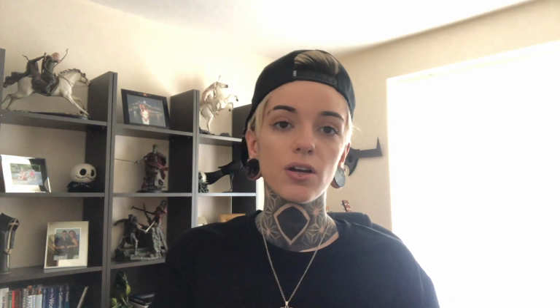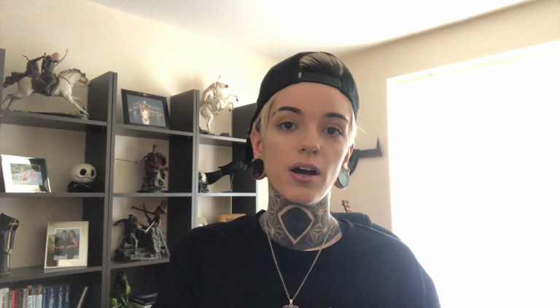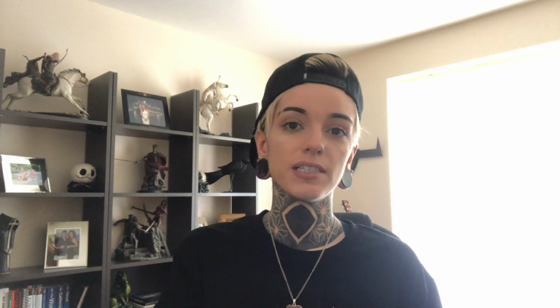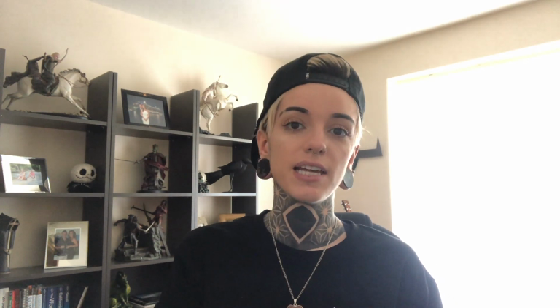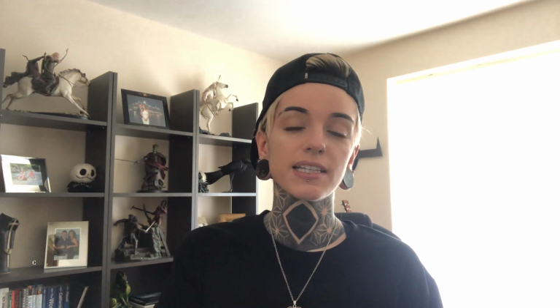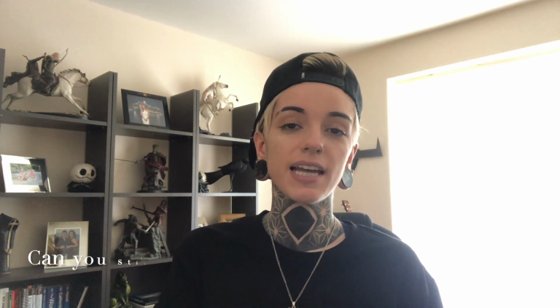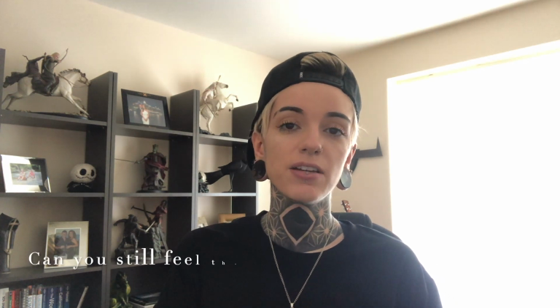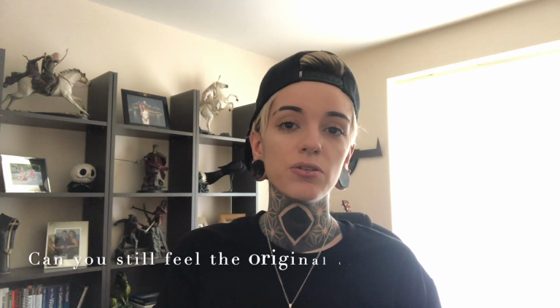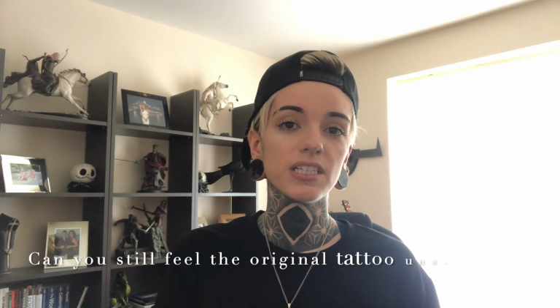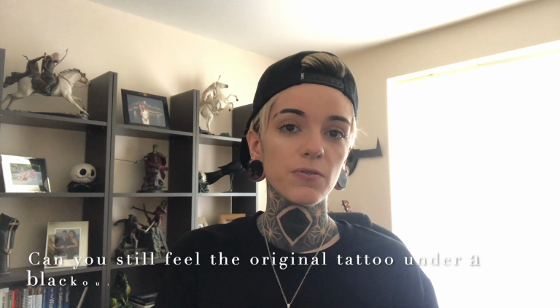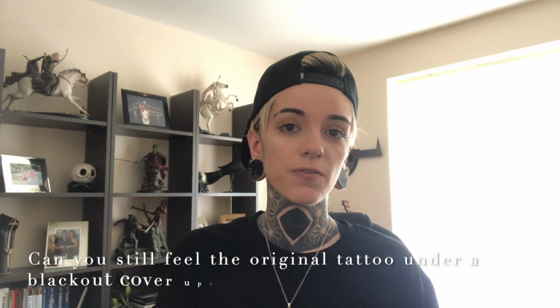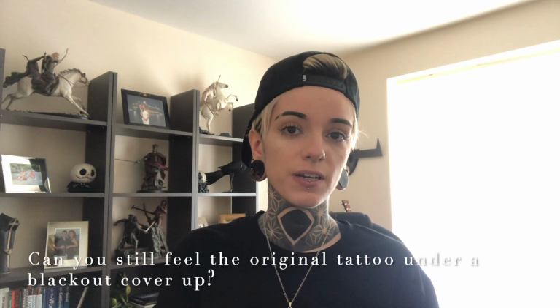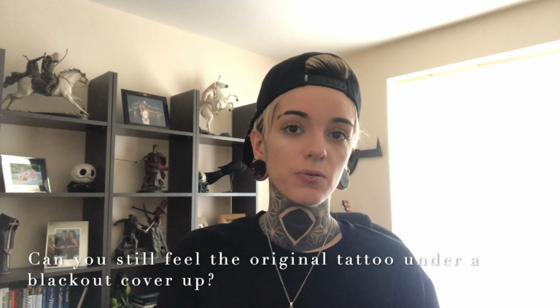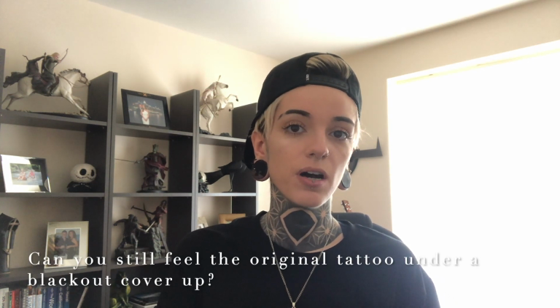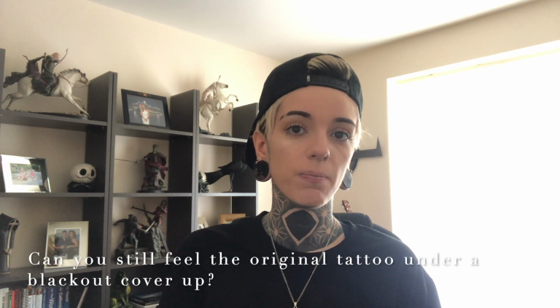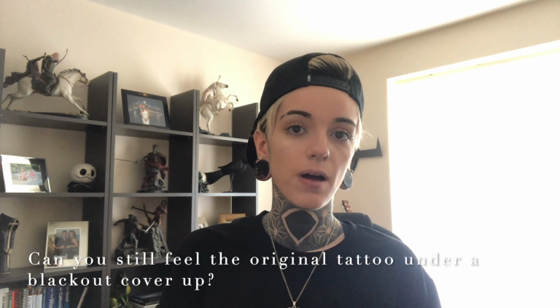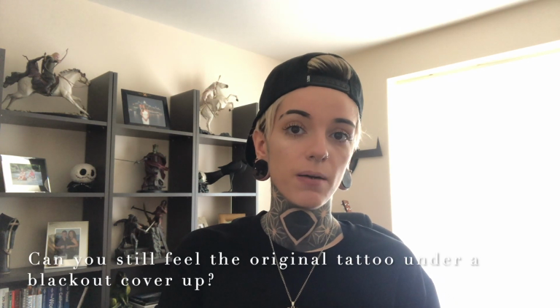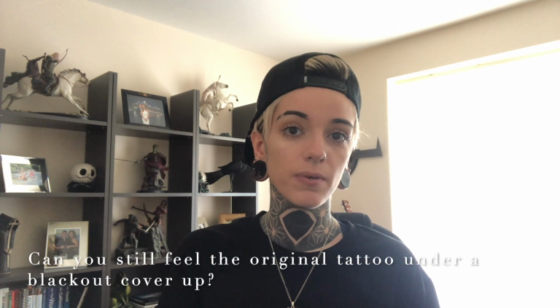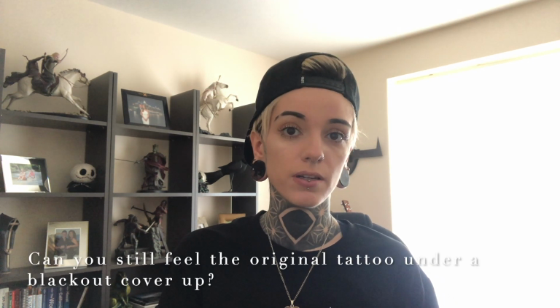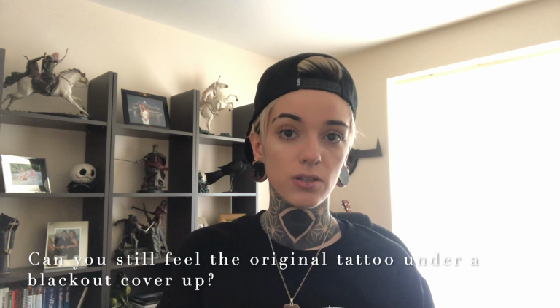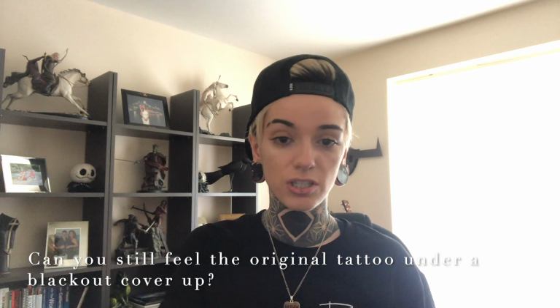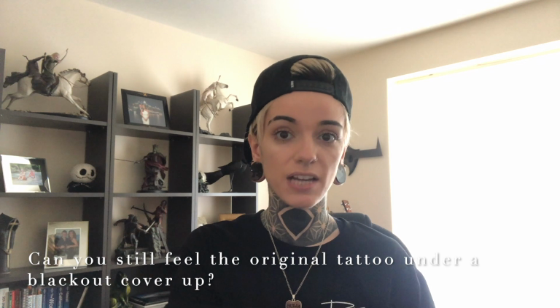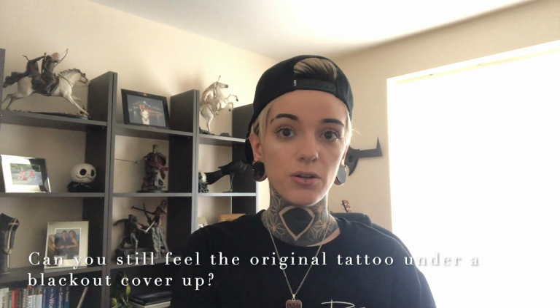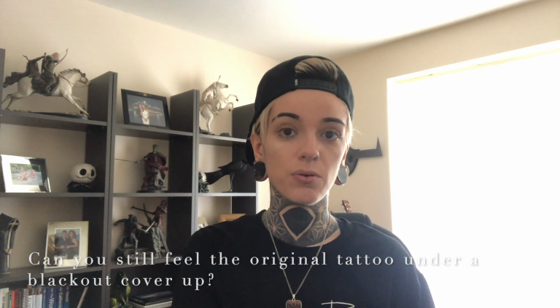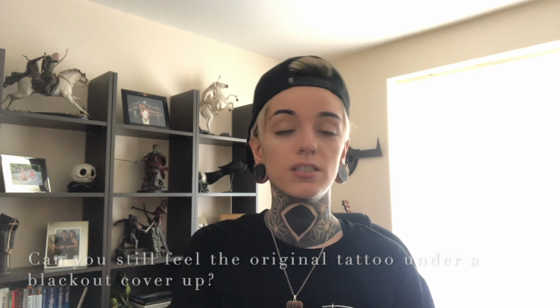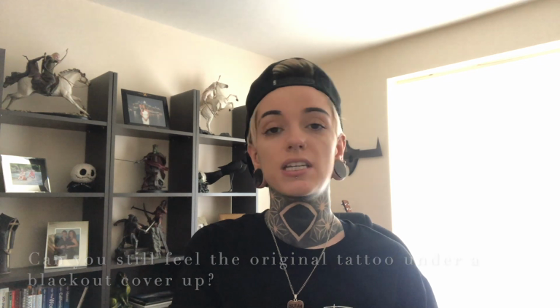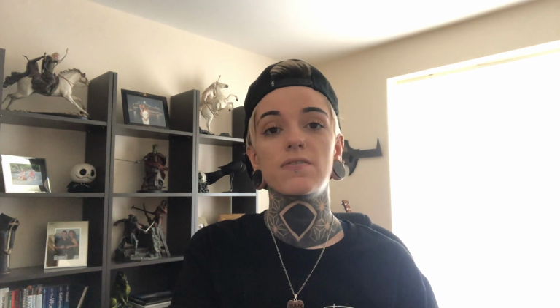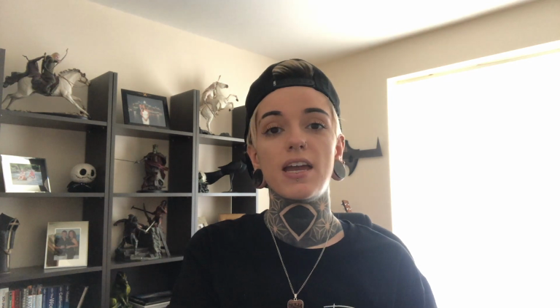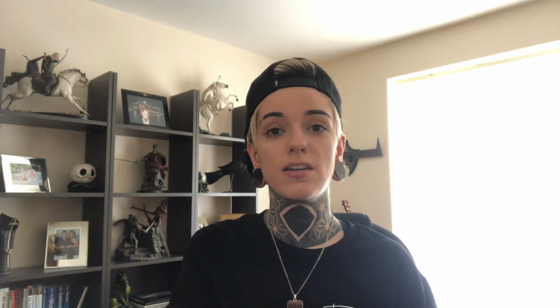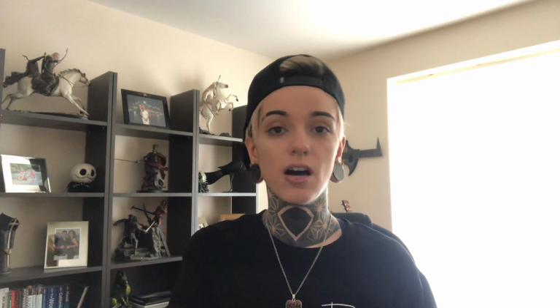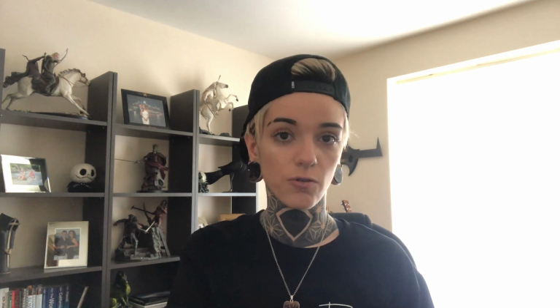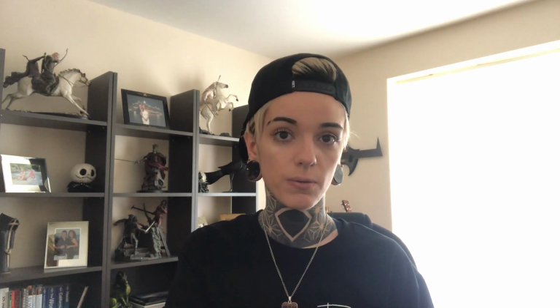The perspective I'm coming from is from somebody who has obviously got quite a lot of blackout and blackwork tattoos. I'm not a tattoo artist, so a tattoo artist is probably going to know the answers to some of these questions better than I do. But all I can do is give you my honest opinion from the perspective of somebody who has sat a lot of hours of blackout and blackwork. So let's crack on - the first most popular question is: can you still feel the tattoo underneath a coverup?